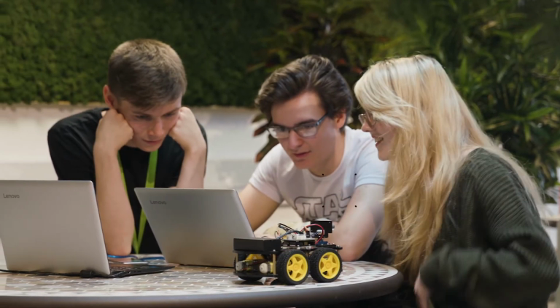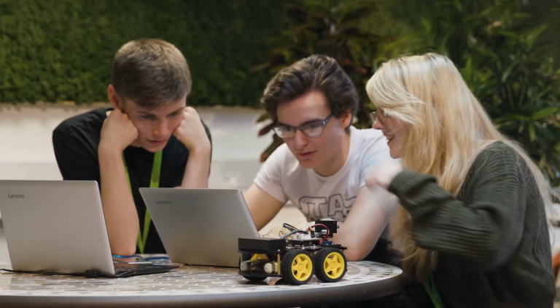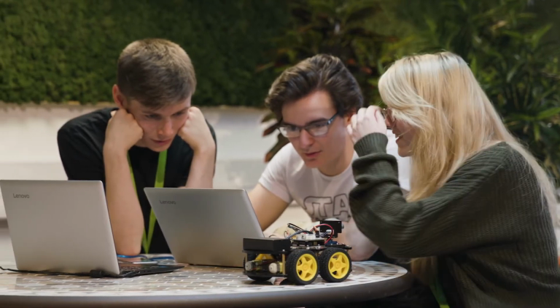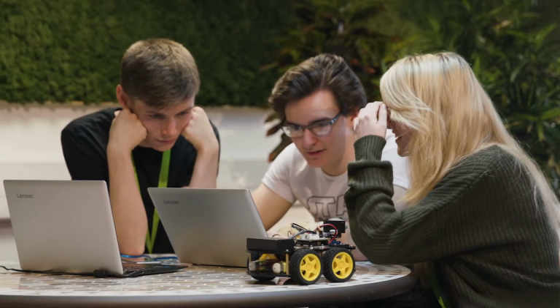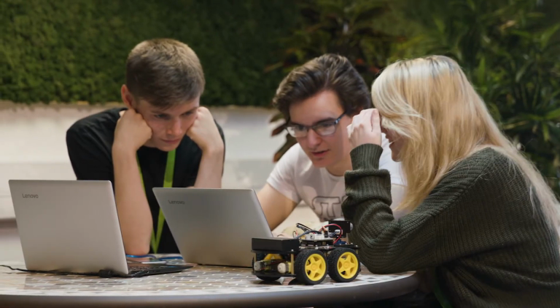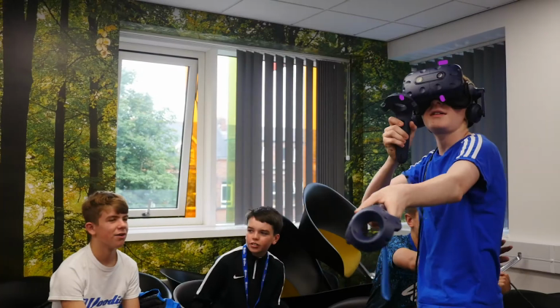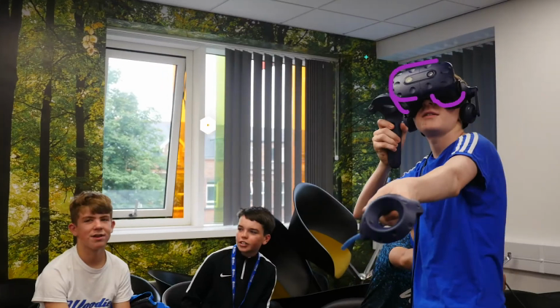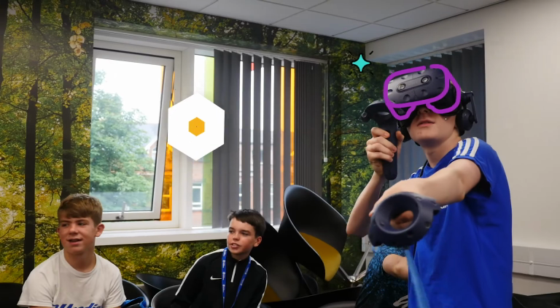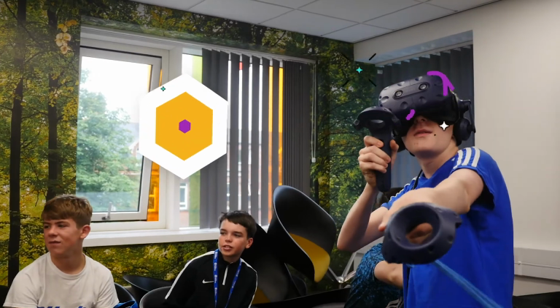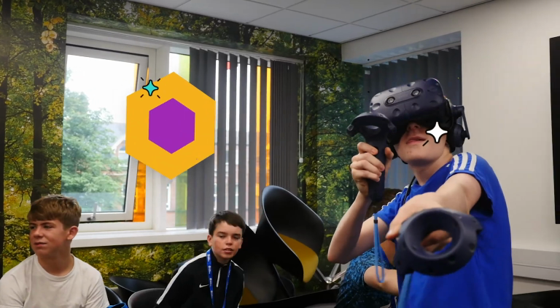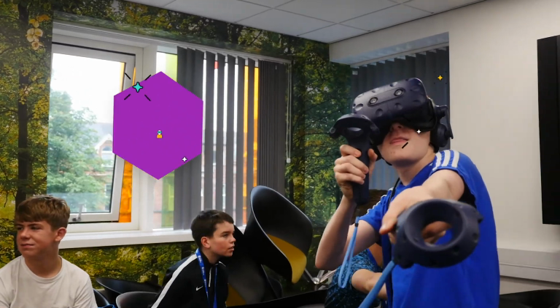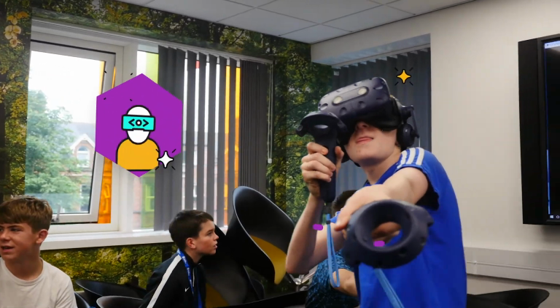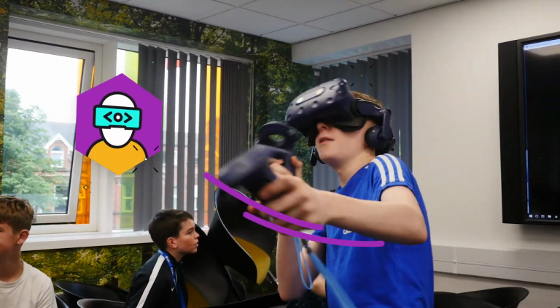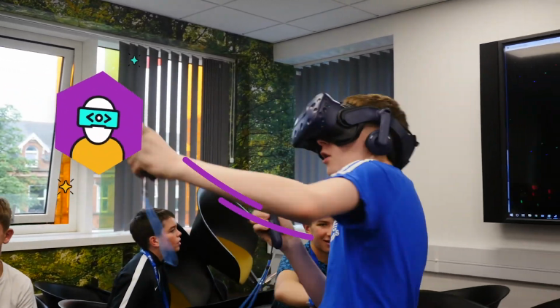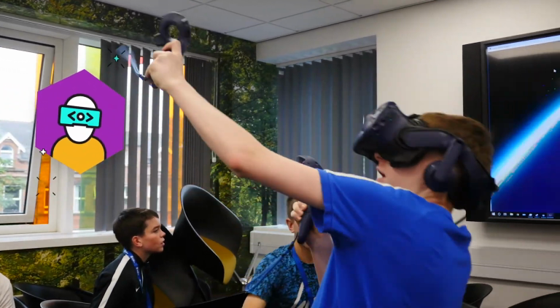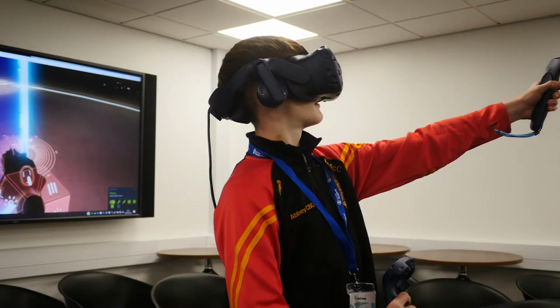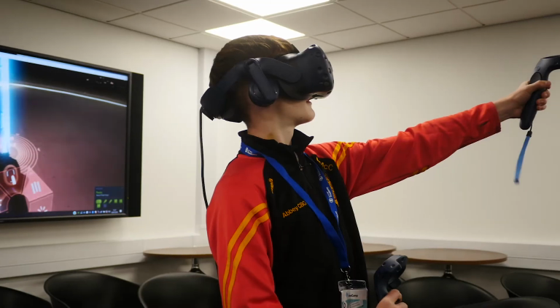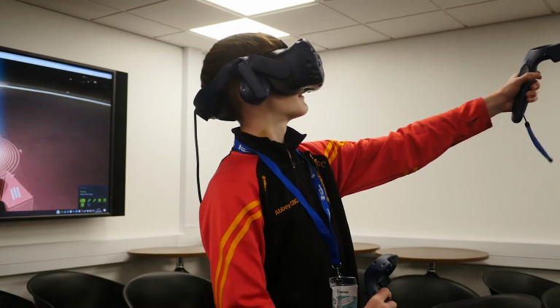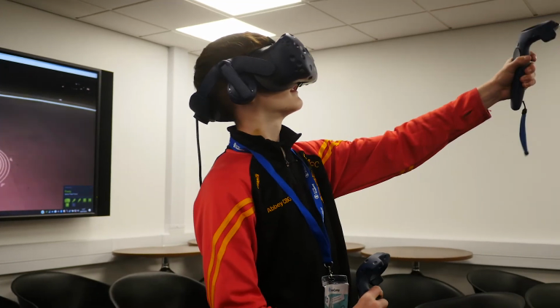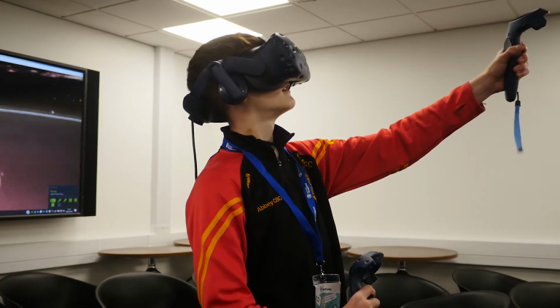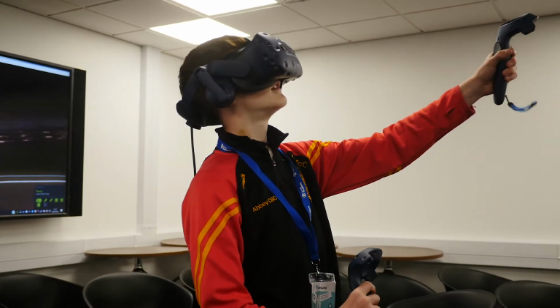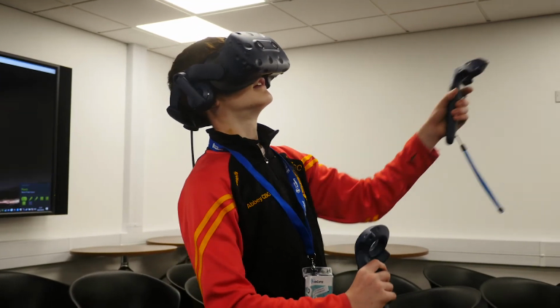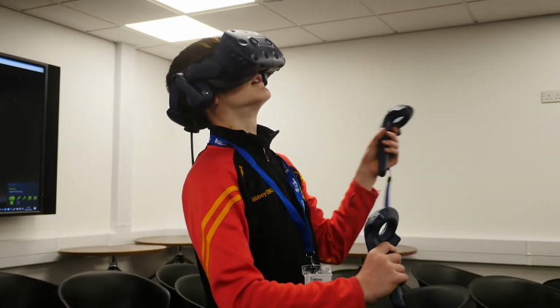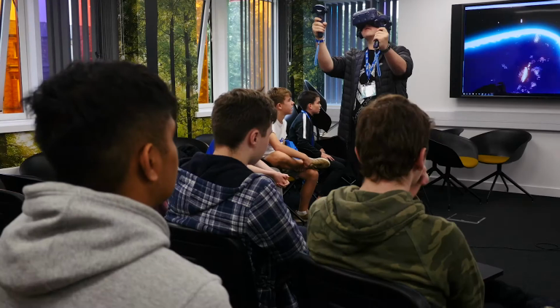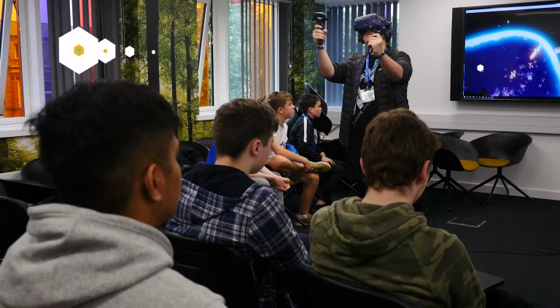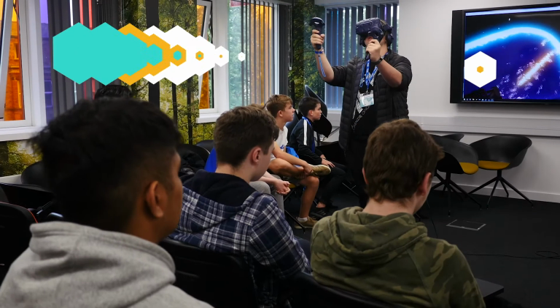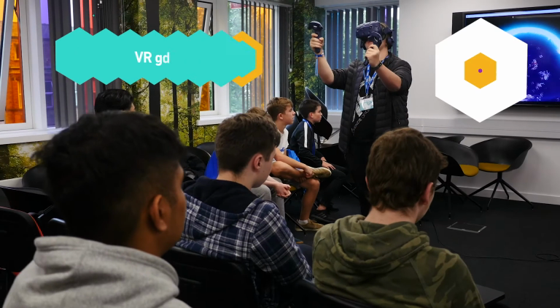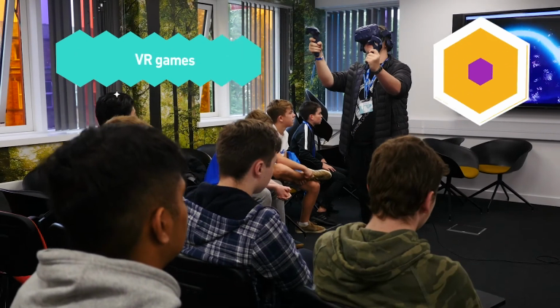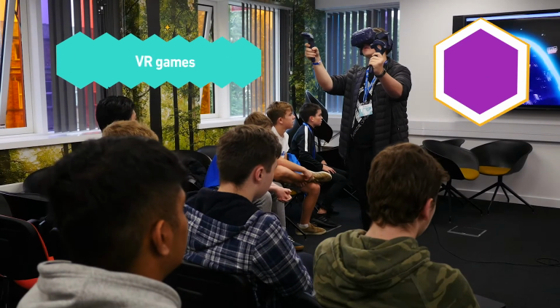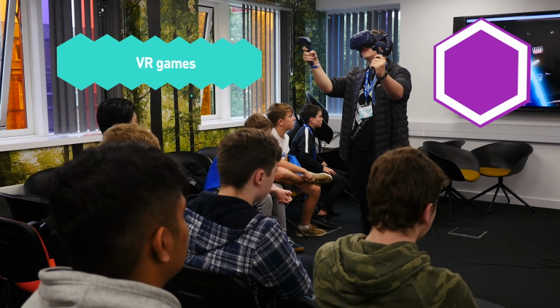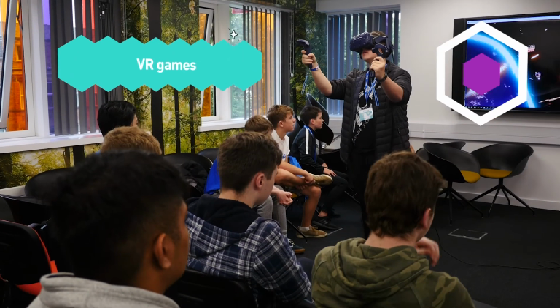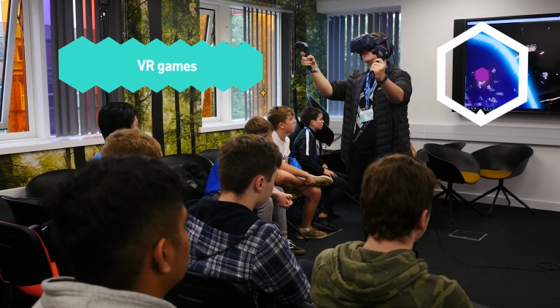We got to do VR — virtual reality — and it was really fun. I felt like I was in the game.